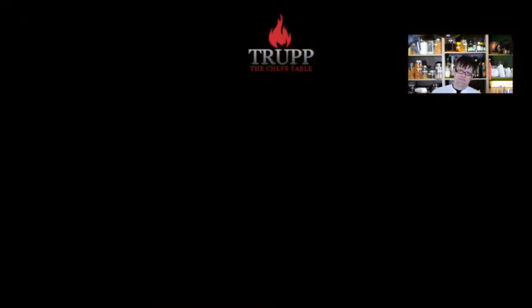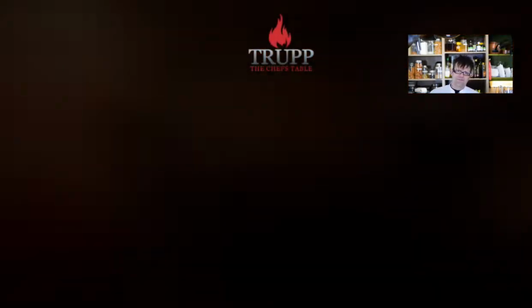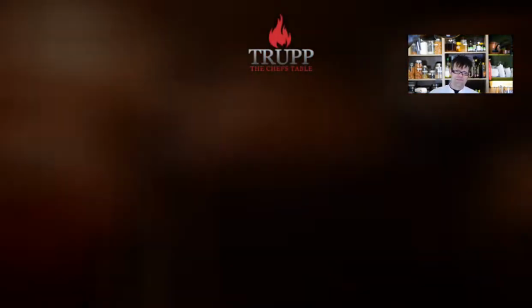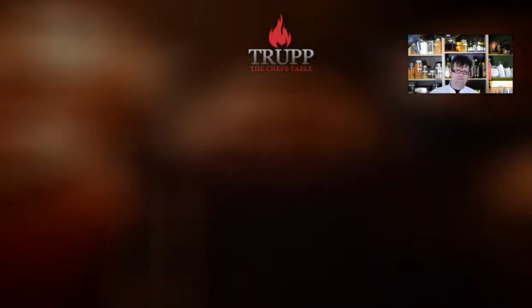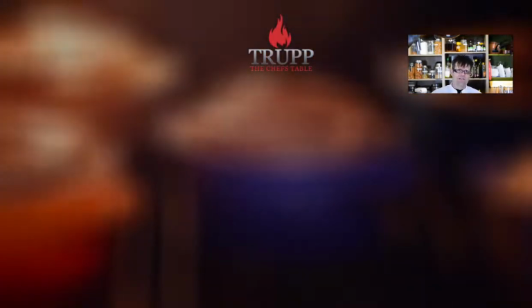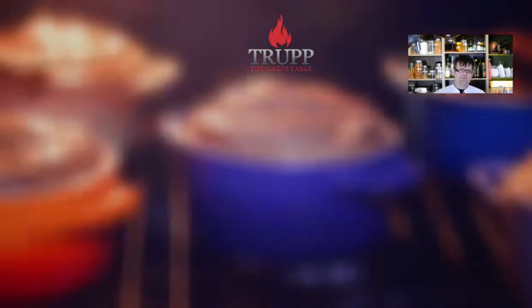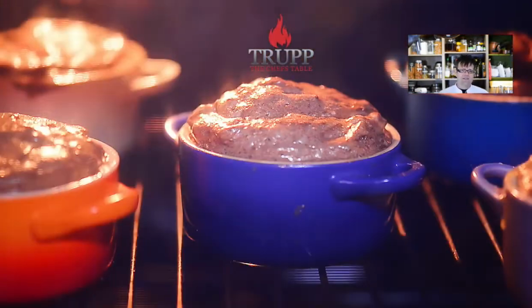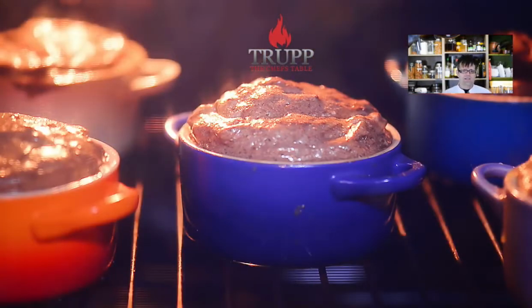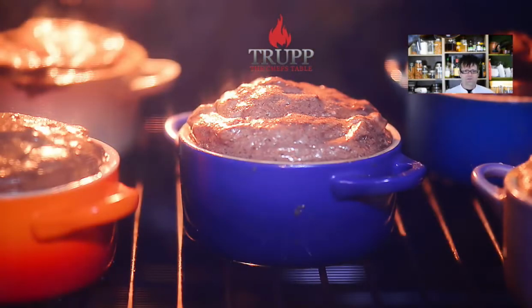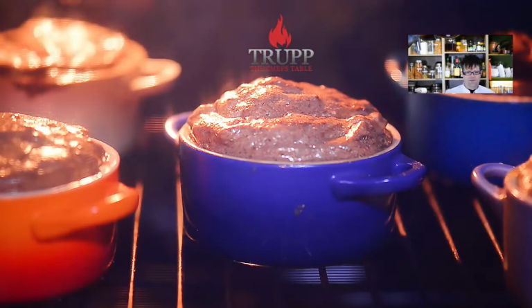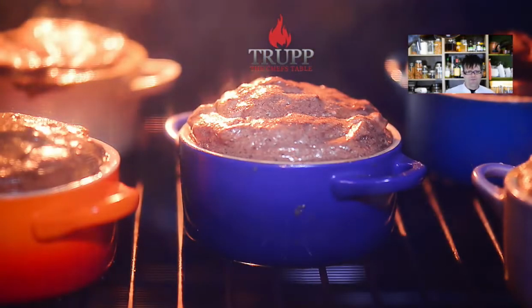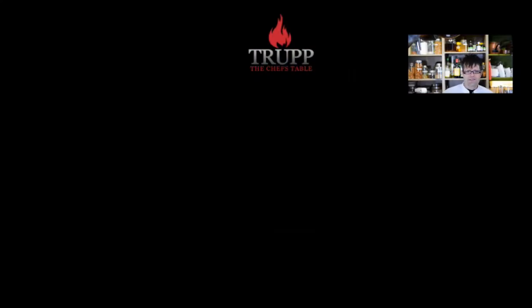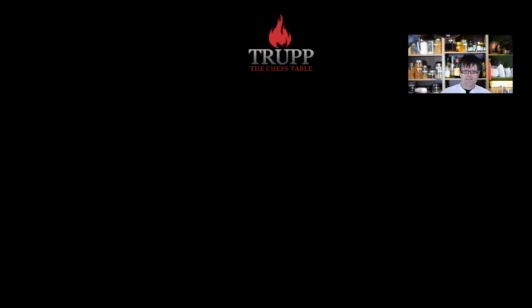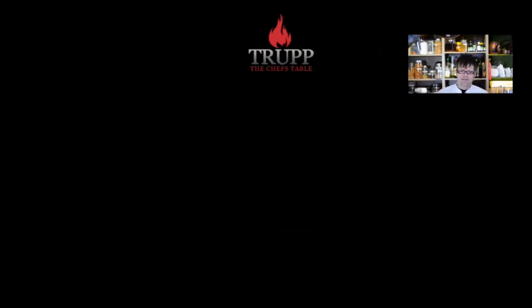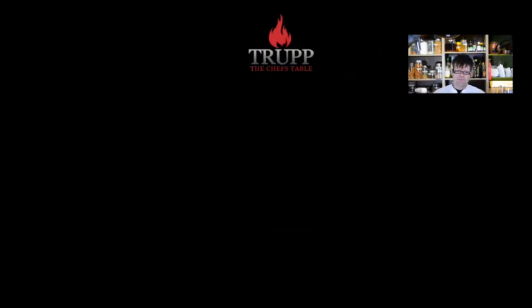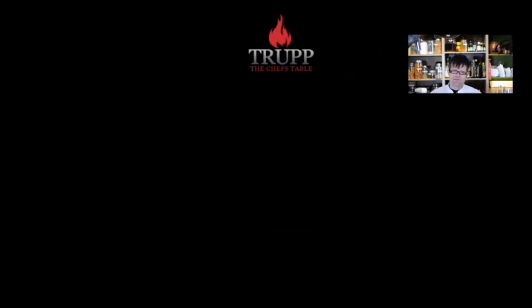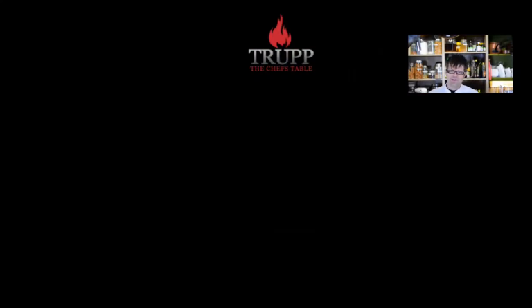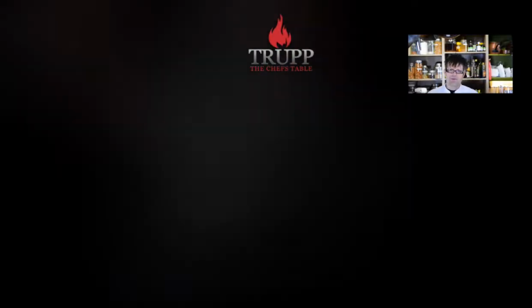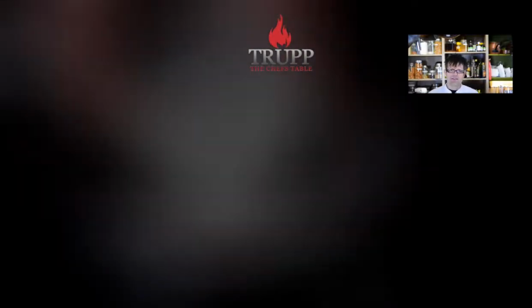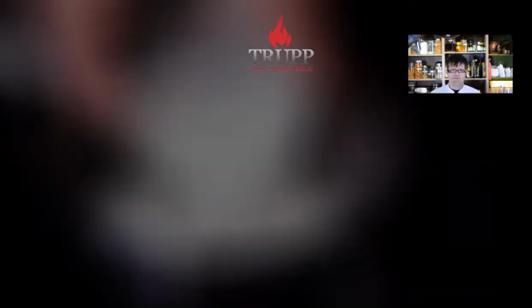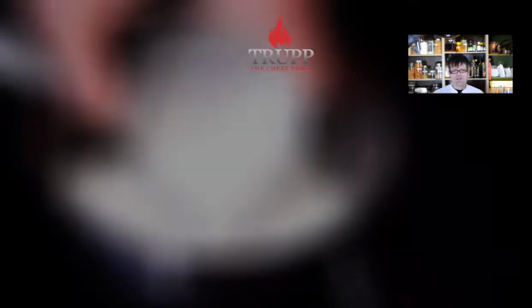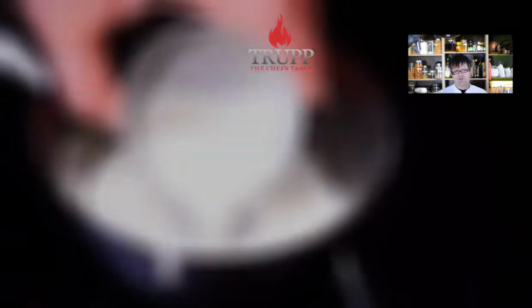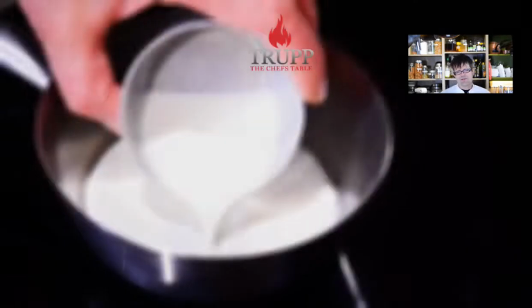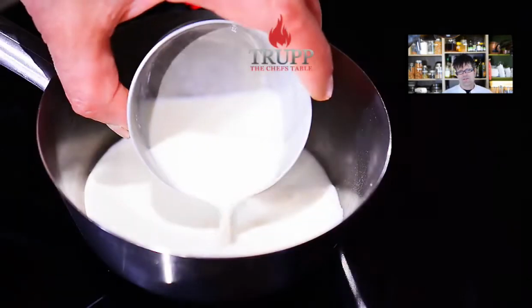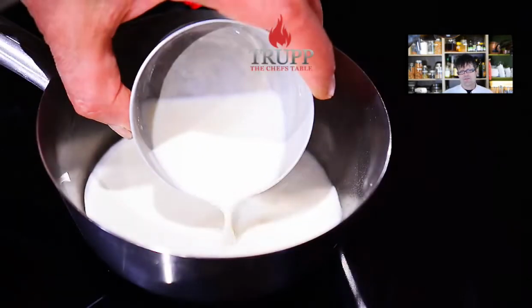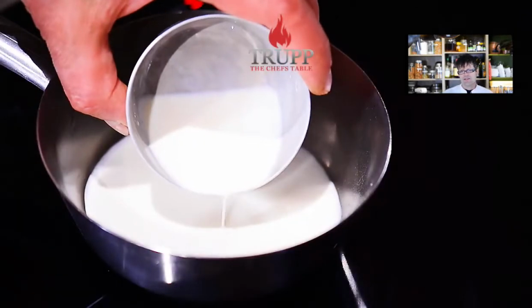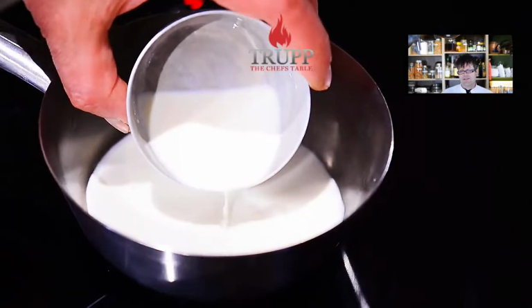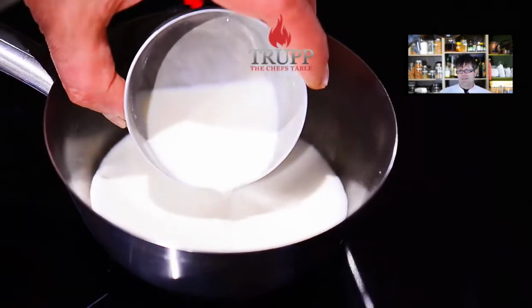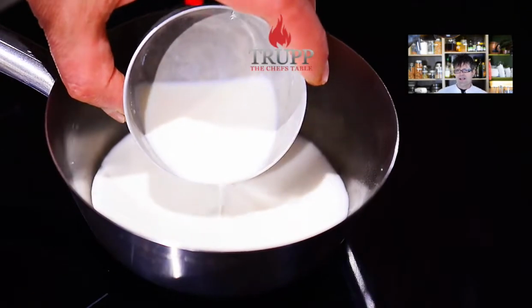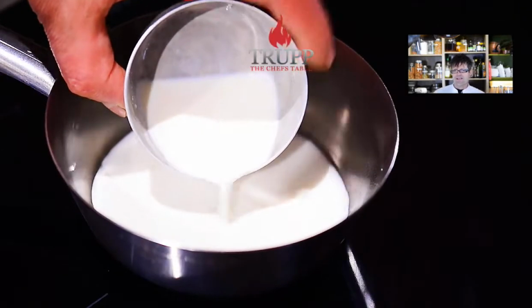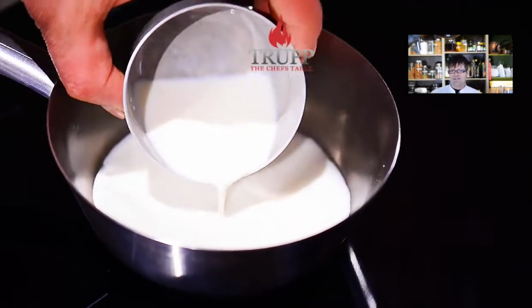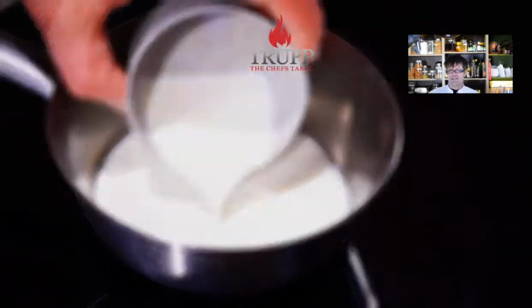Then it goes in the oven at 220 degrees for eight minutes, or about 12 minutes if it's a much bigger soufflé.